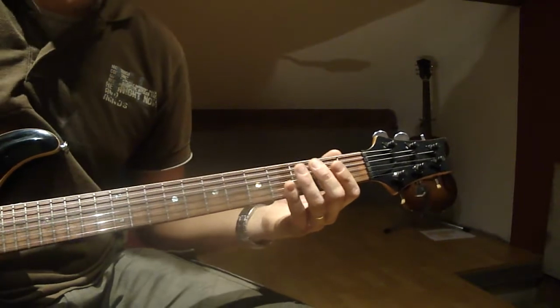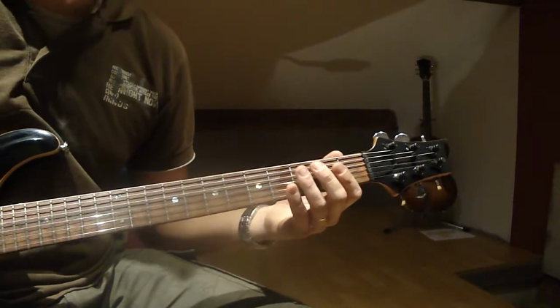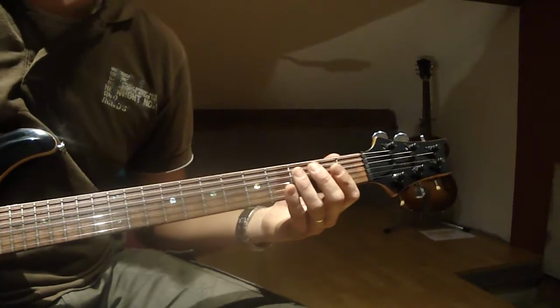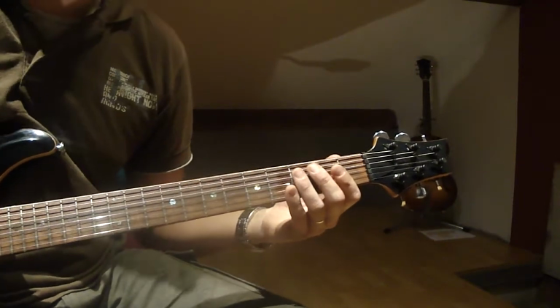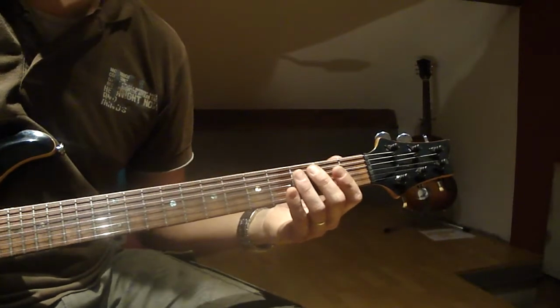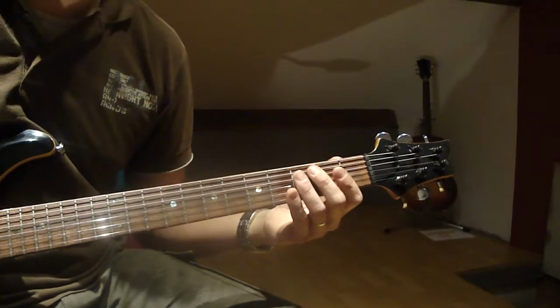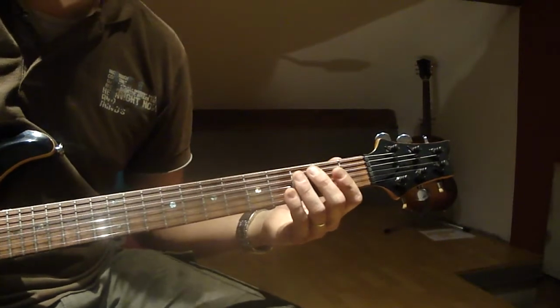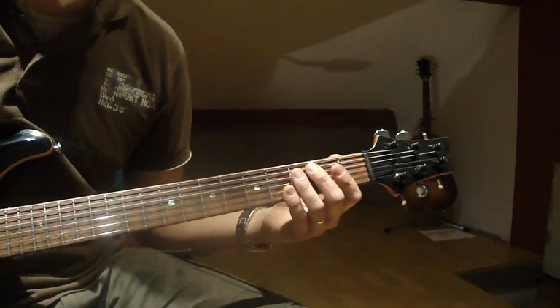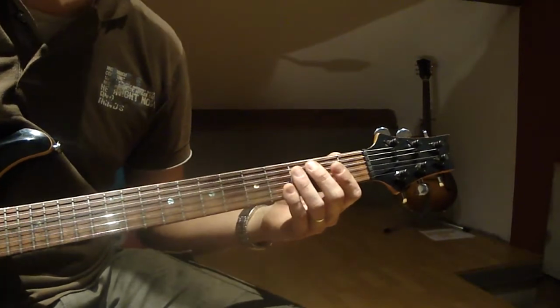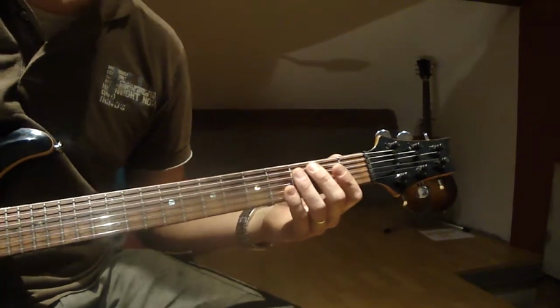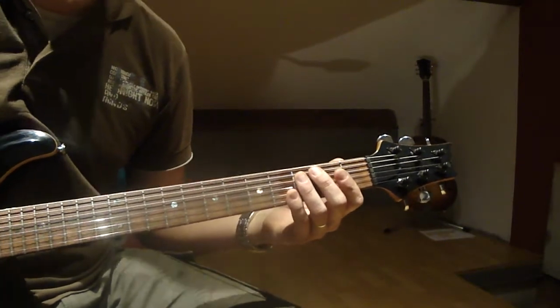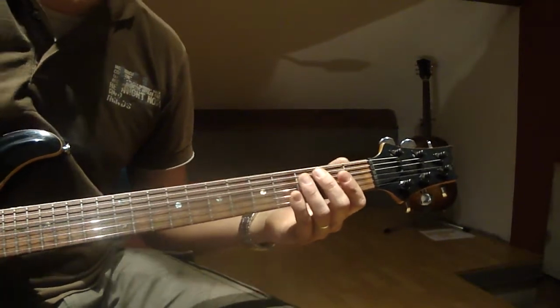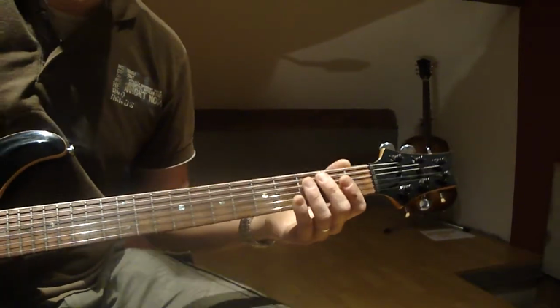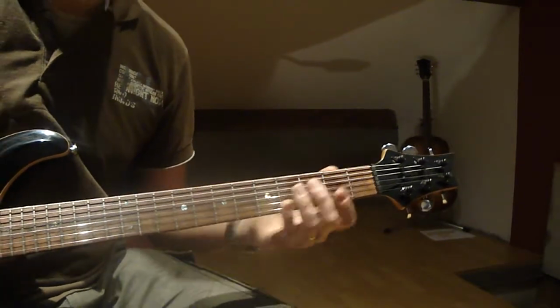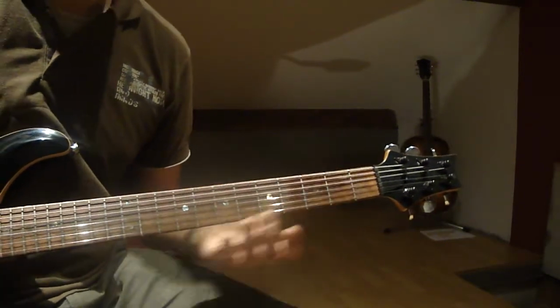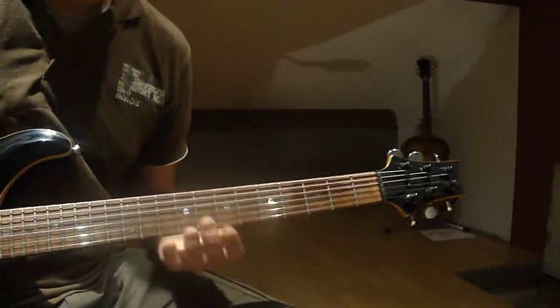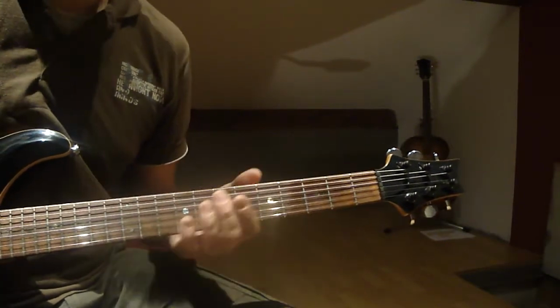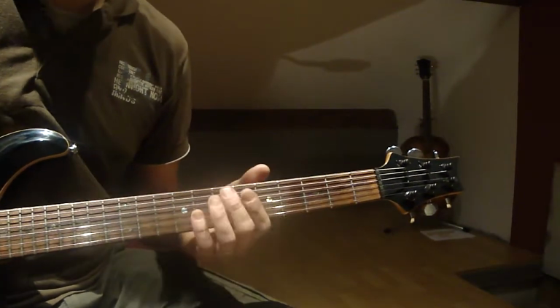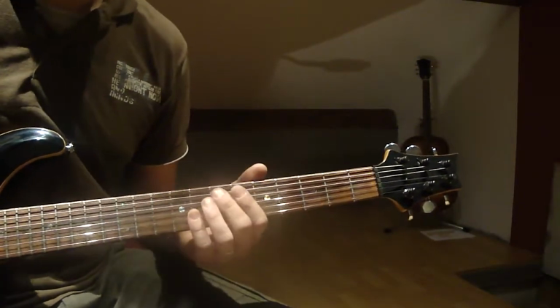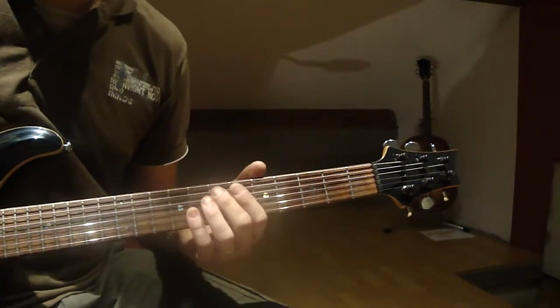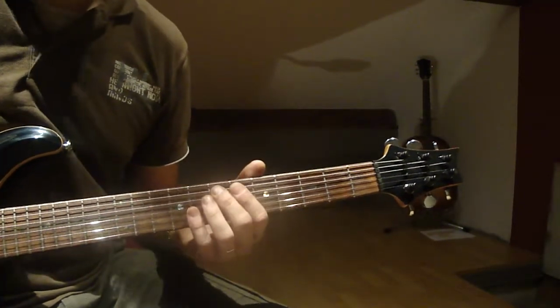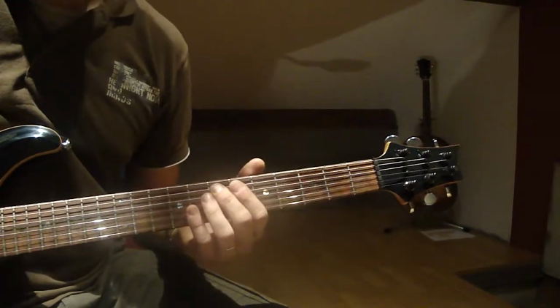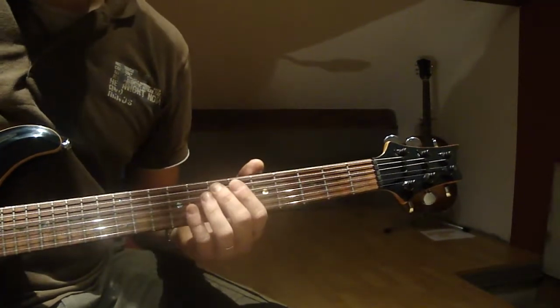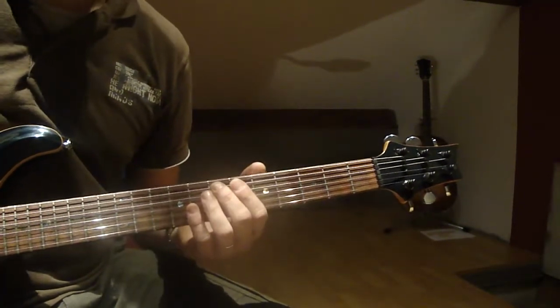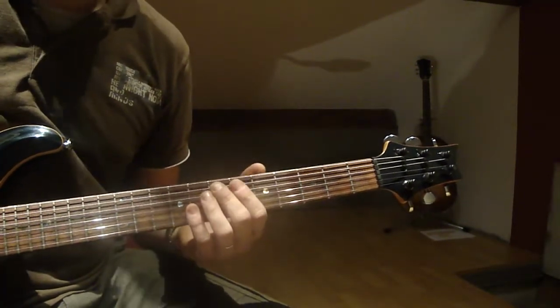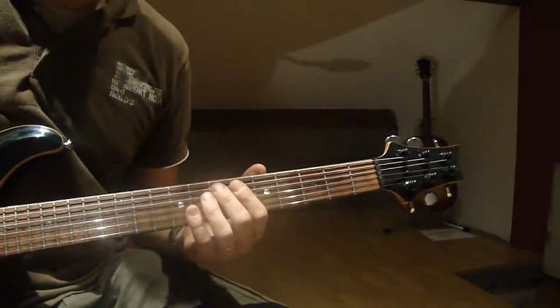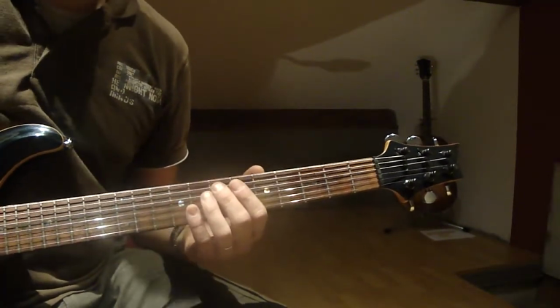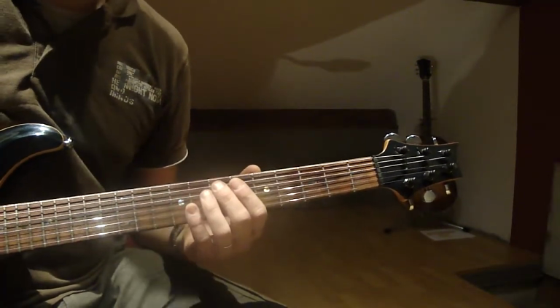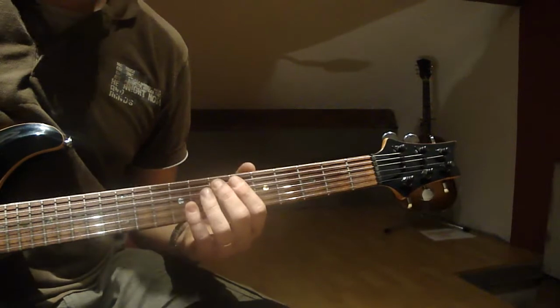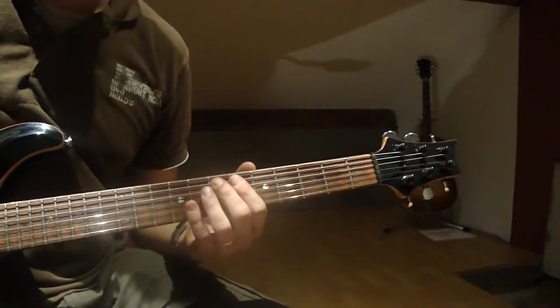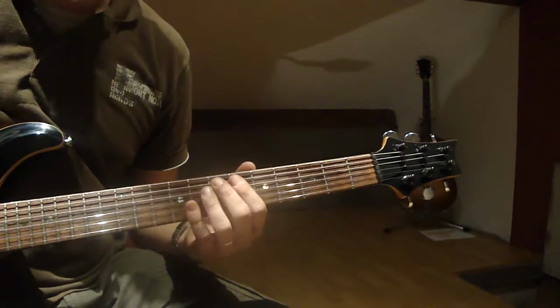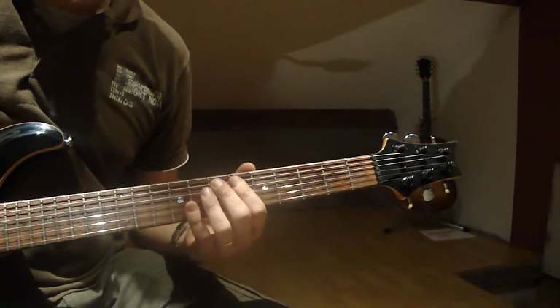You could just do it all day. We start up here at 7th fret, open E.